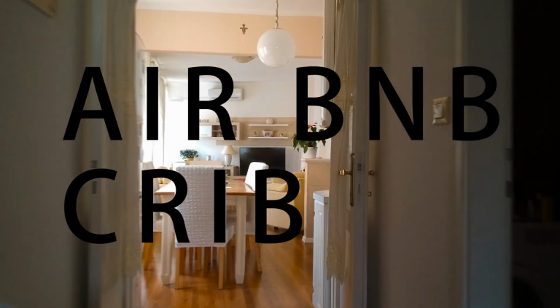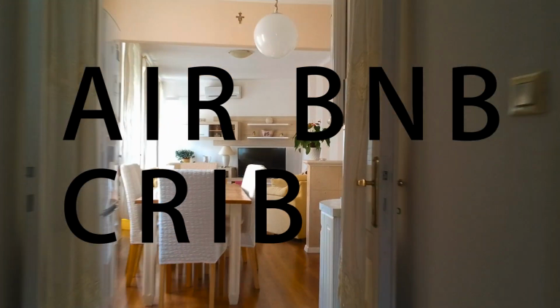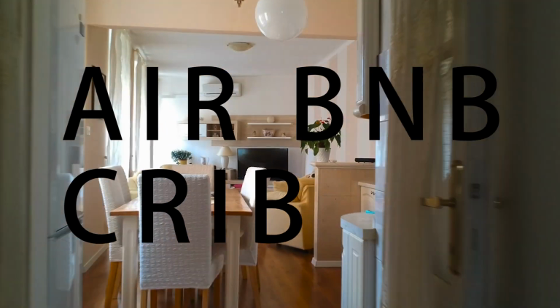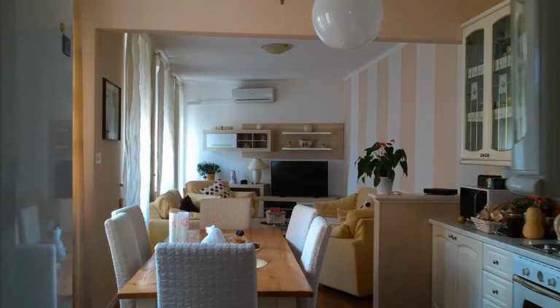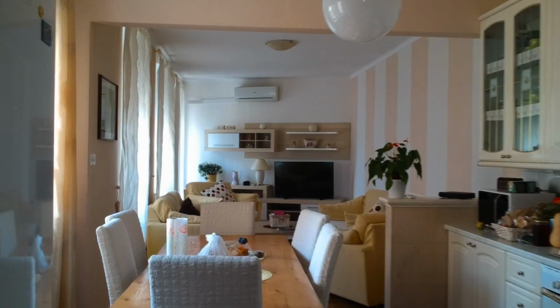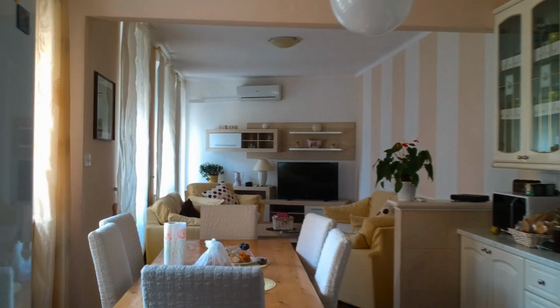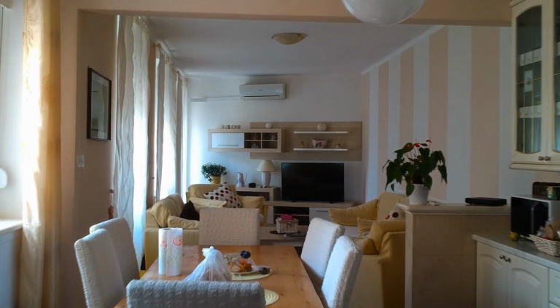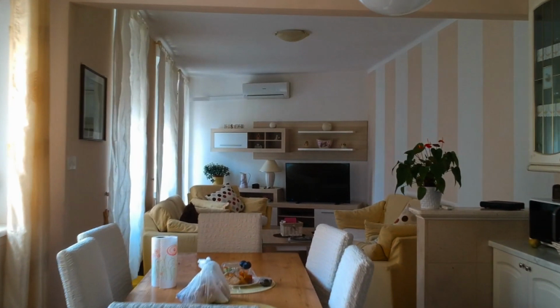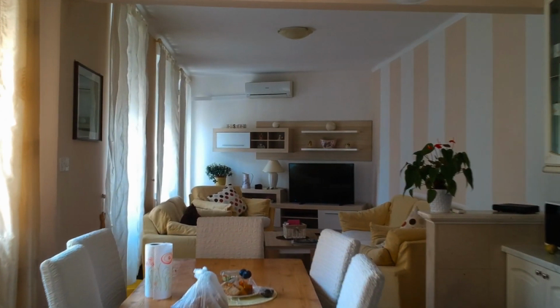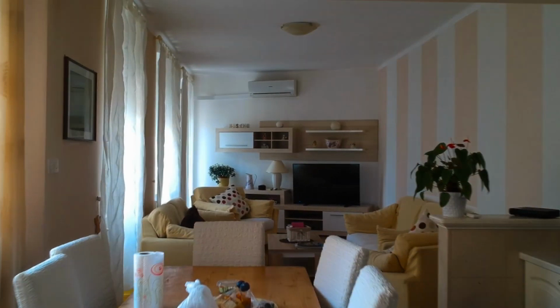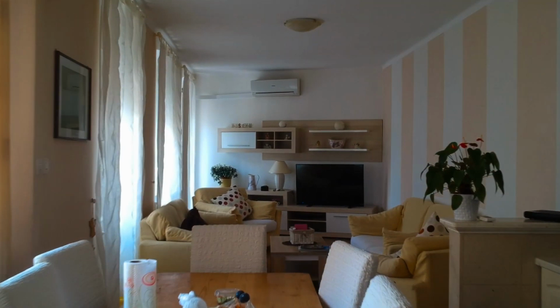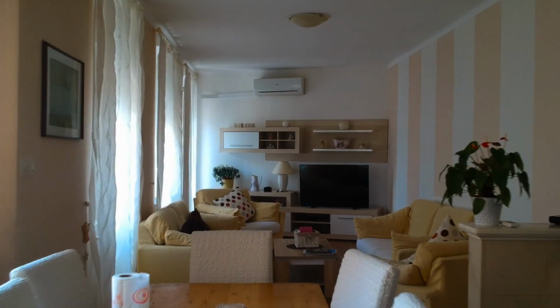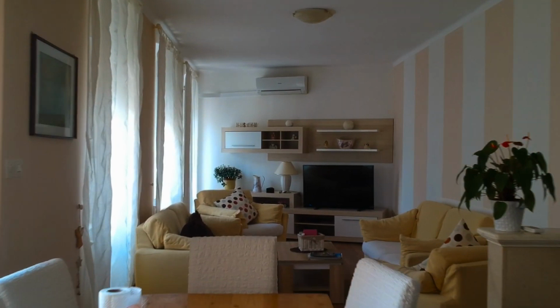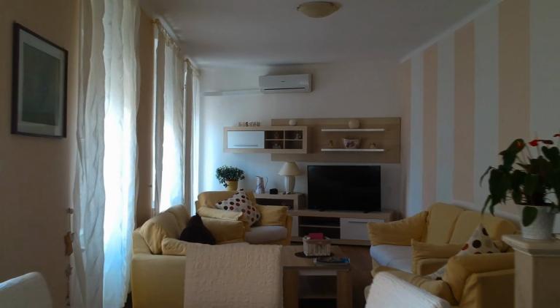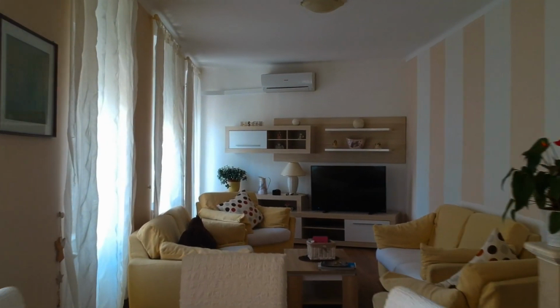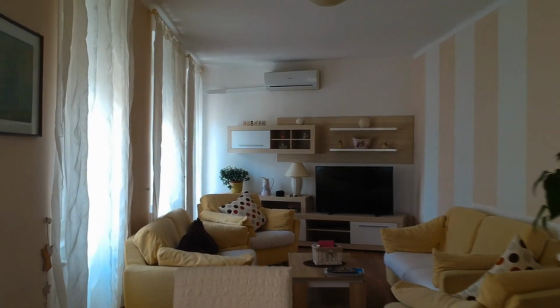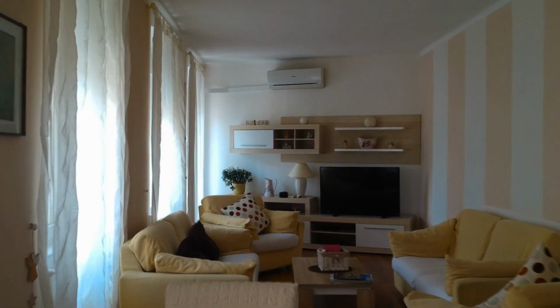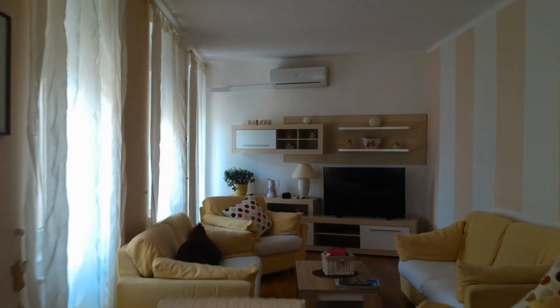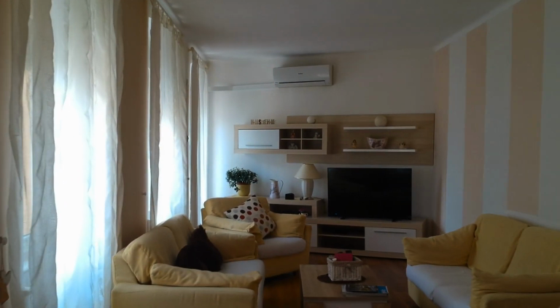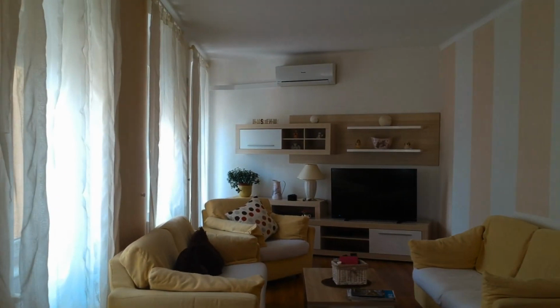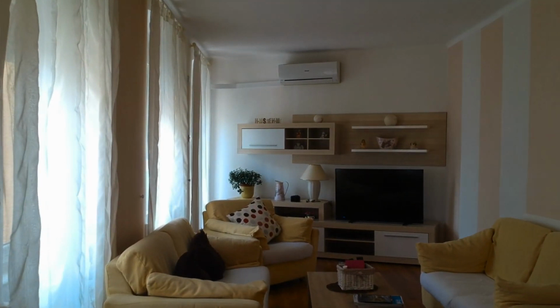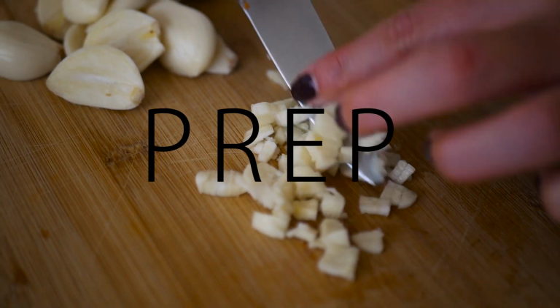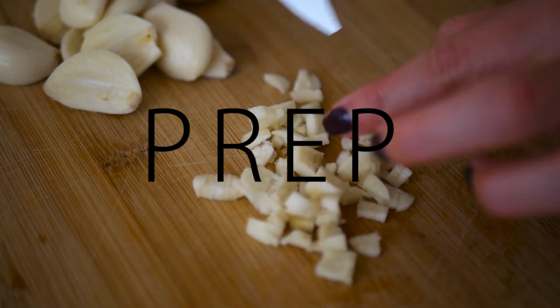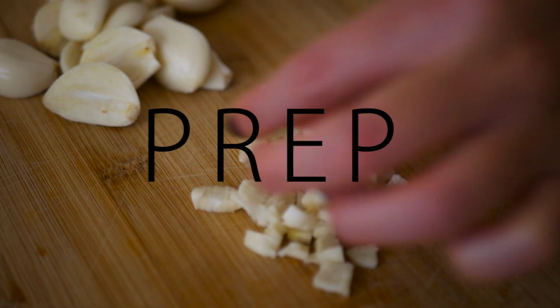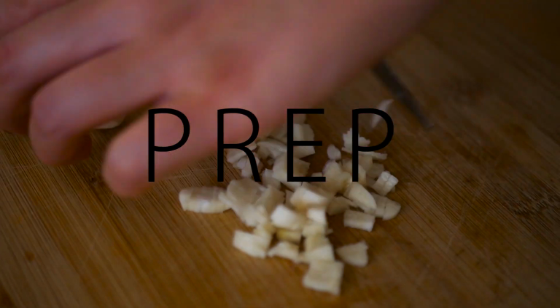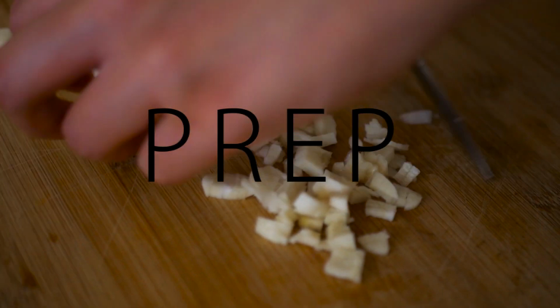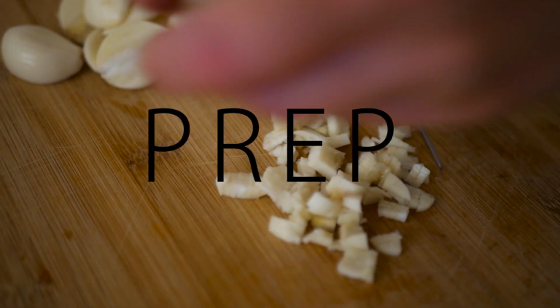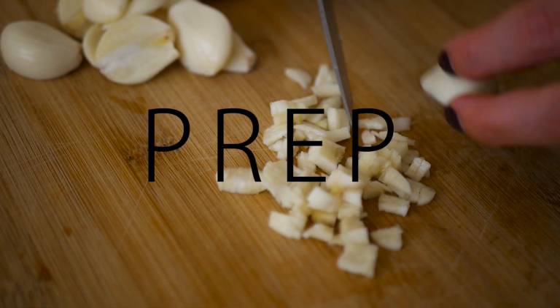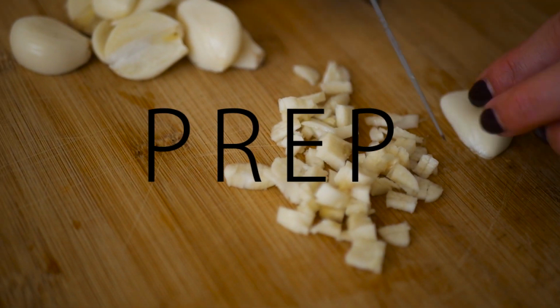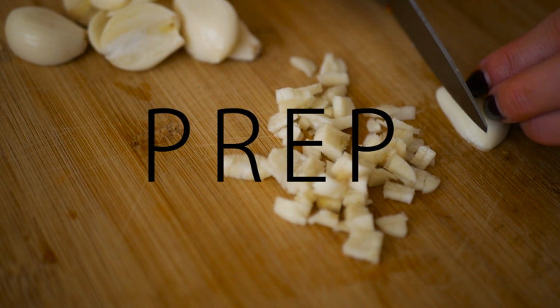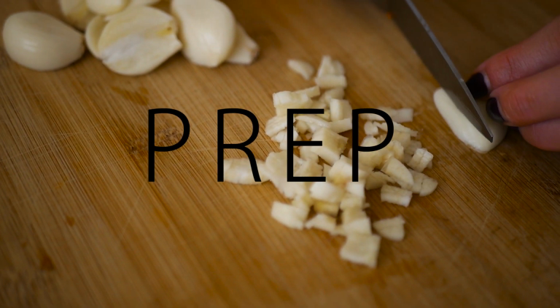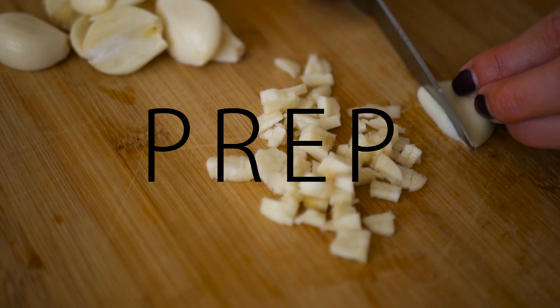We will be making aloo dam, egg curry and prawn curry. The base and the technique will be similar for all.